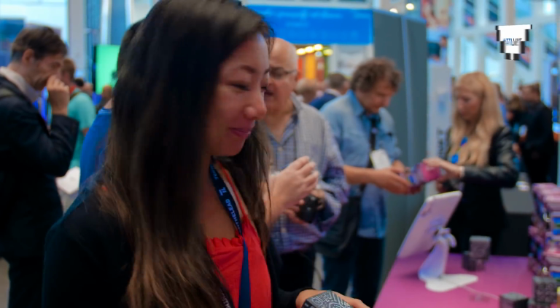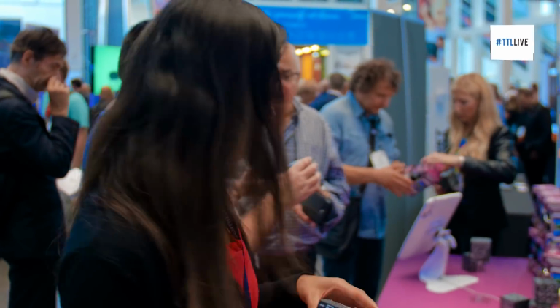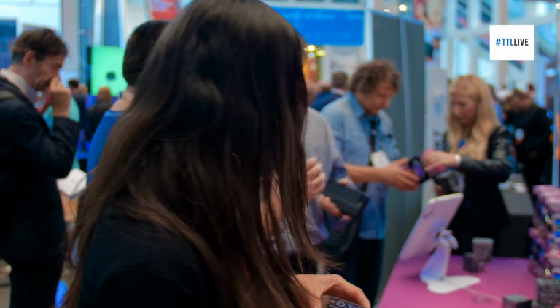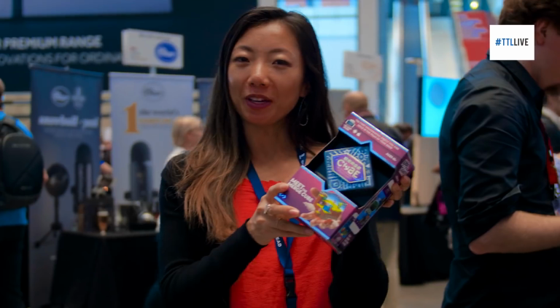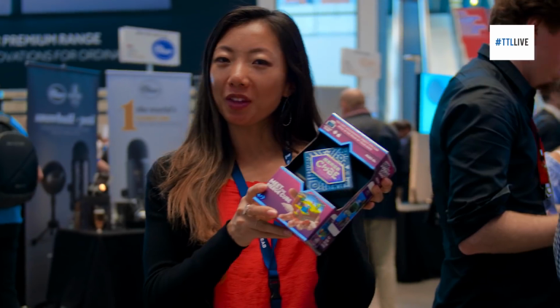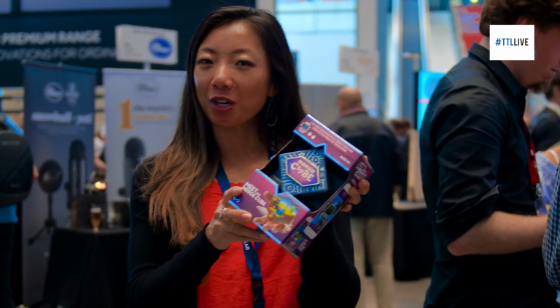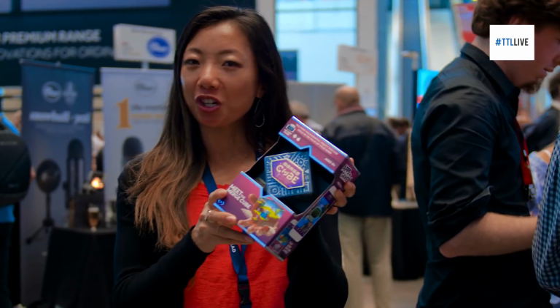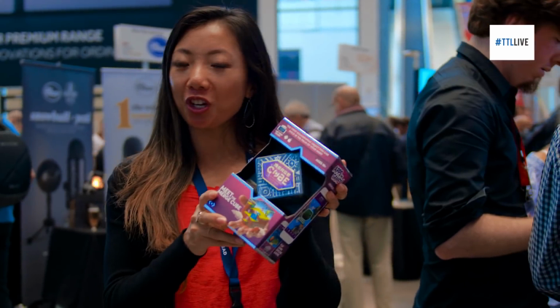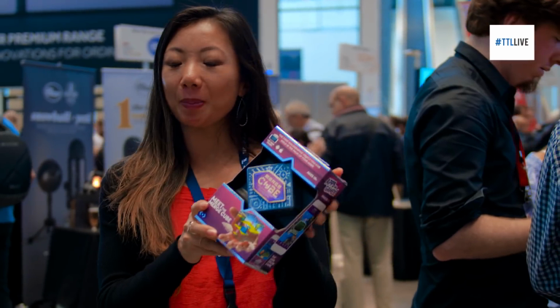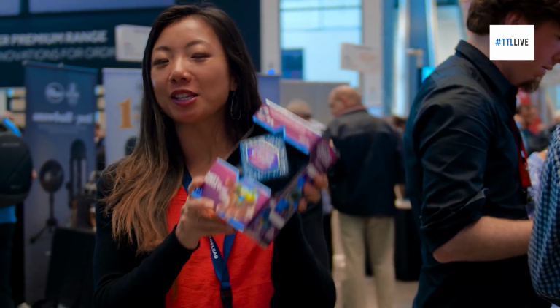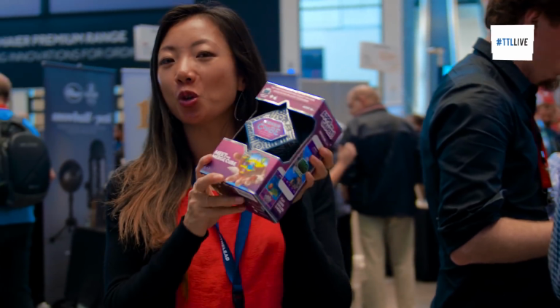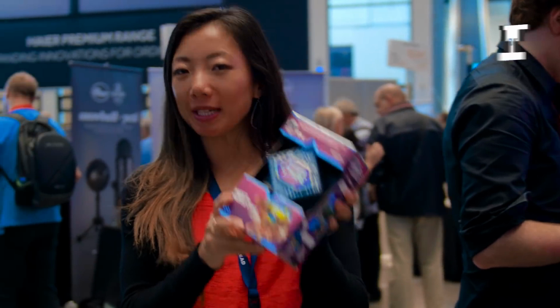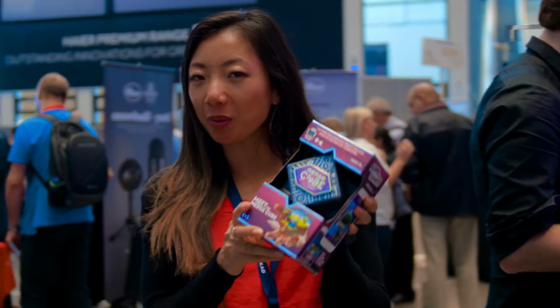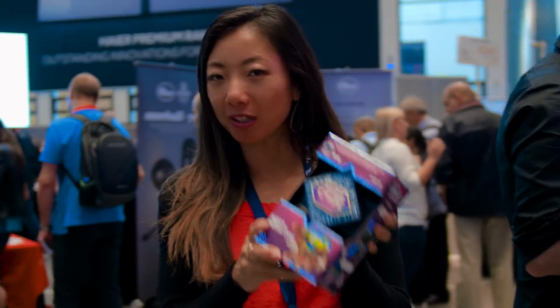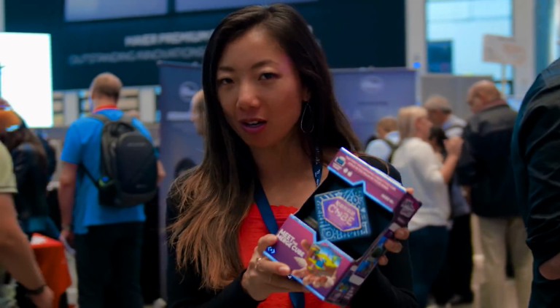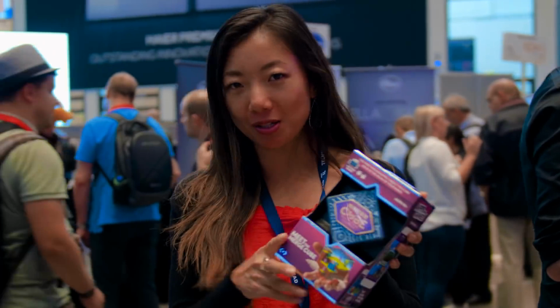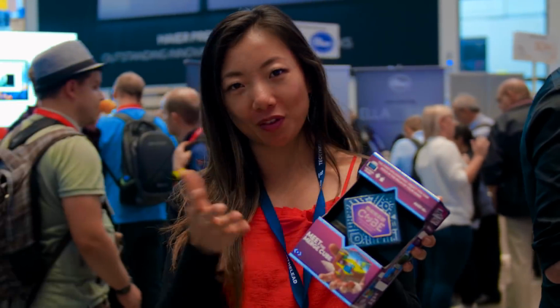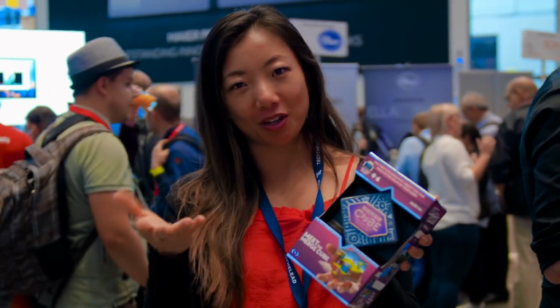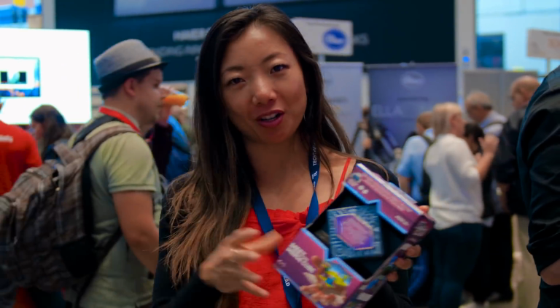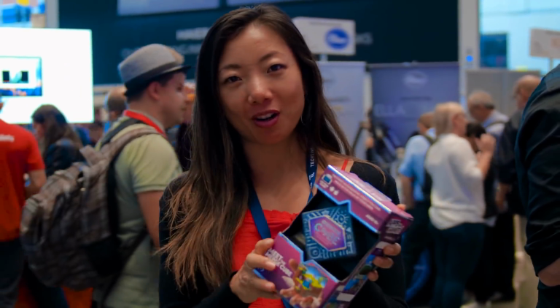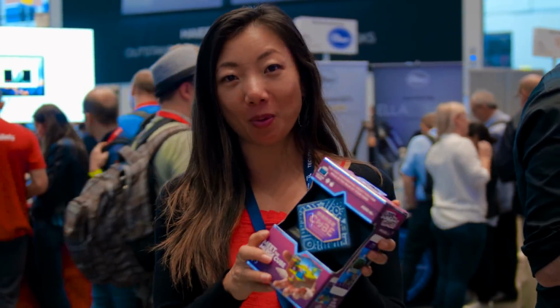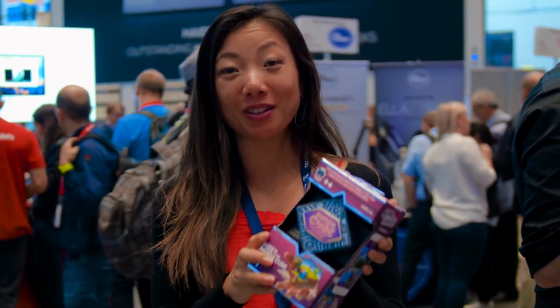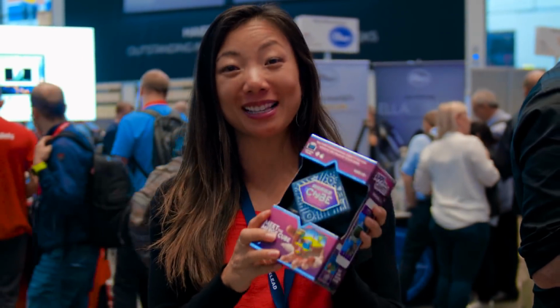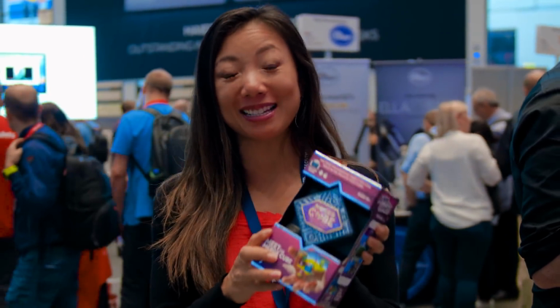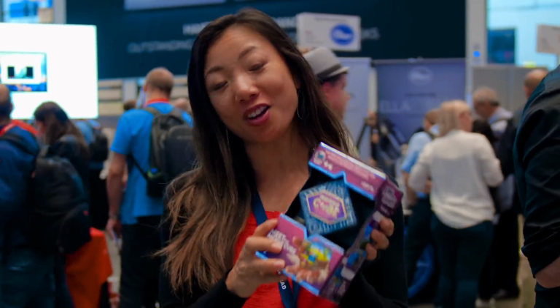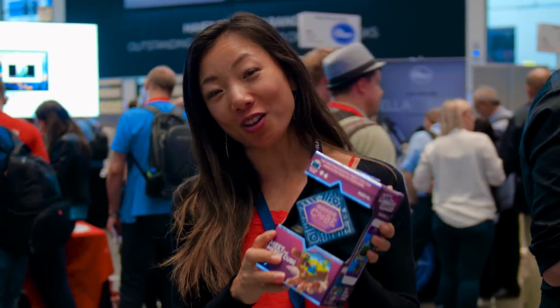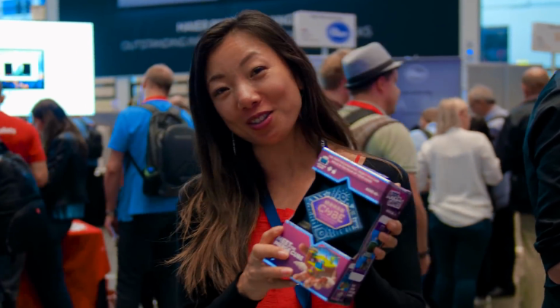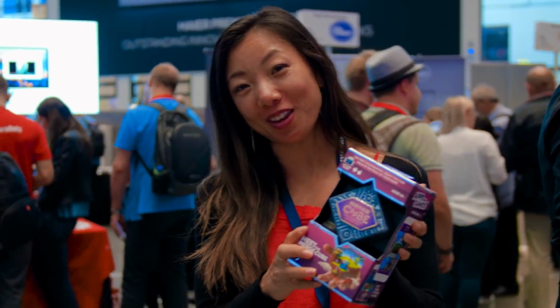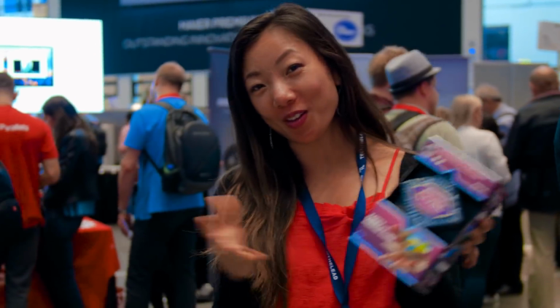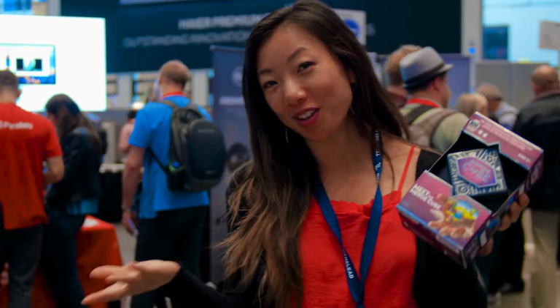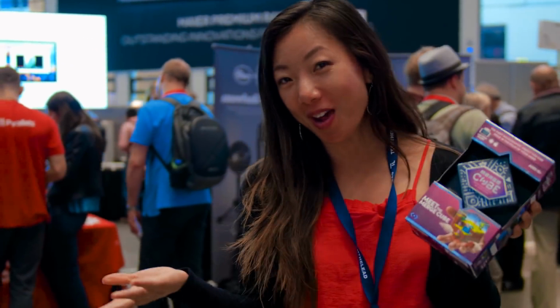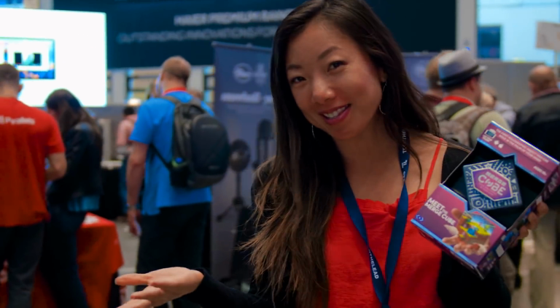The price point for the Merge Cube is 23 euros if you're in Europe, or $16 if you're in the U.S.